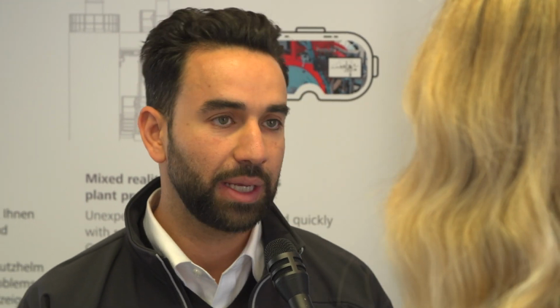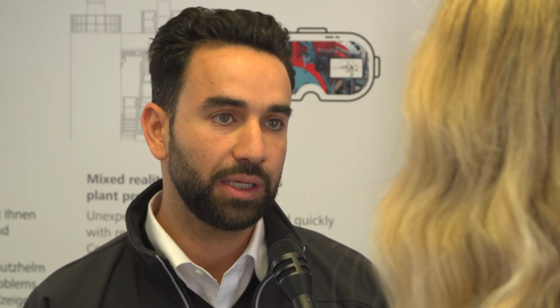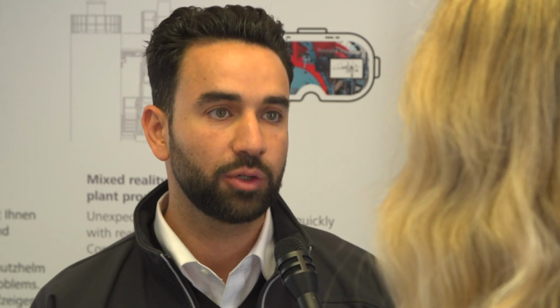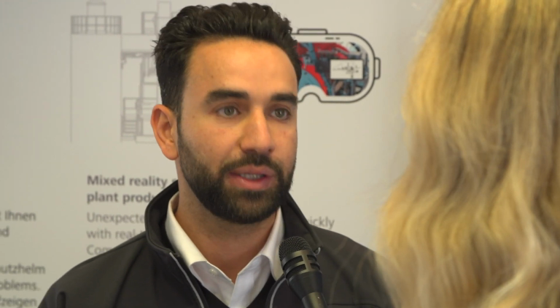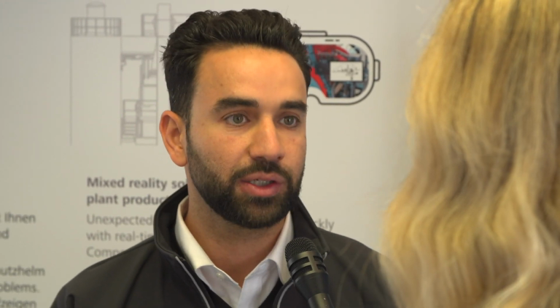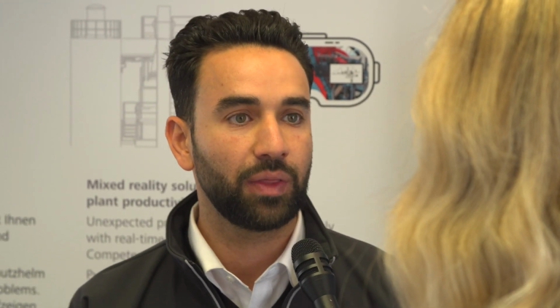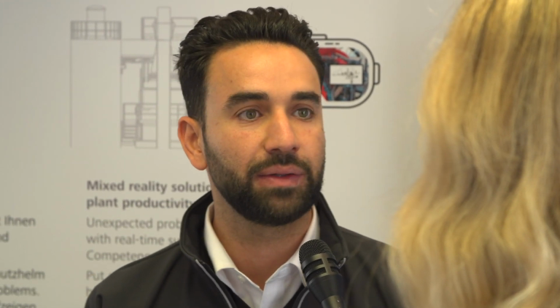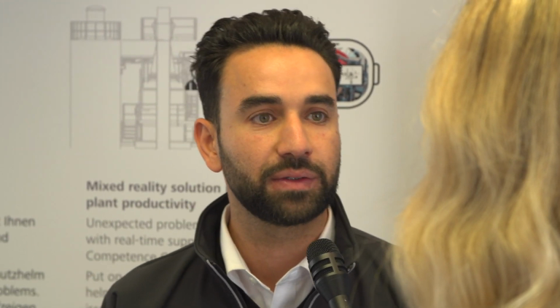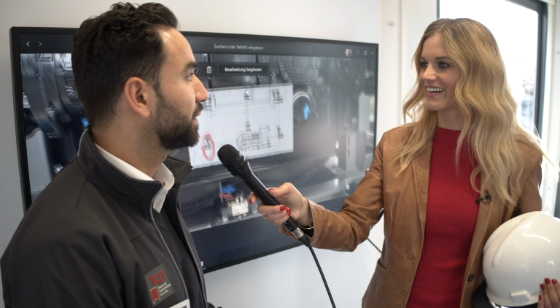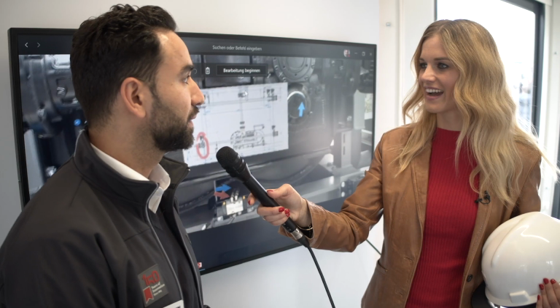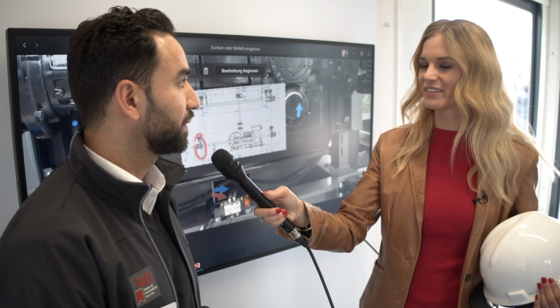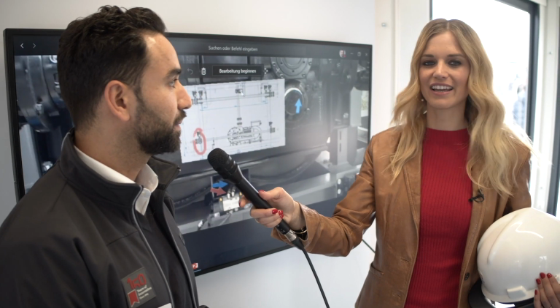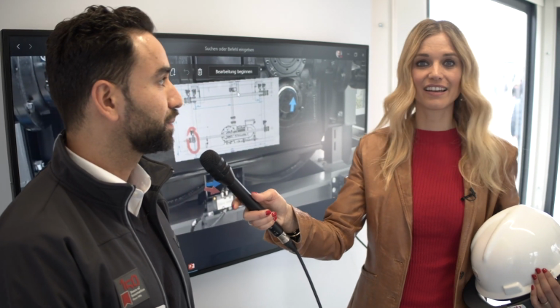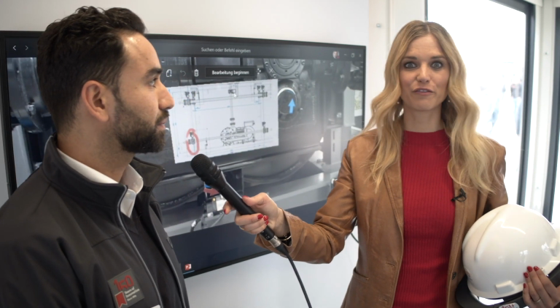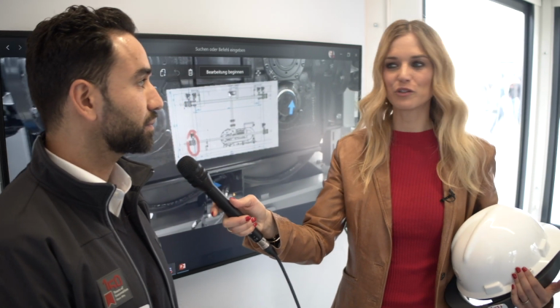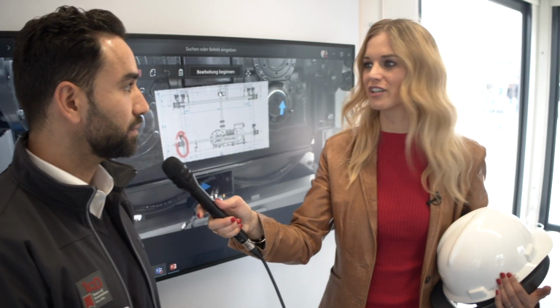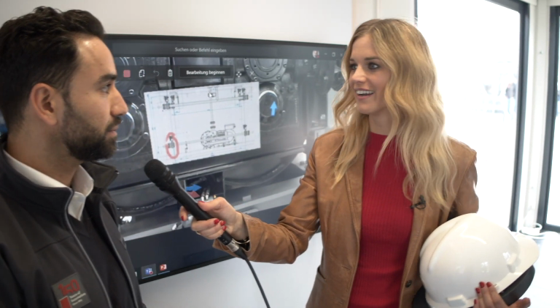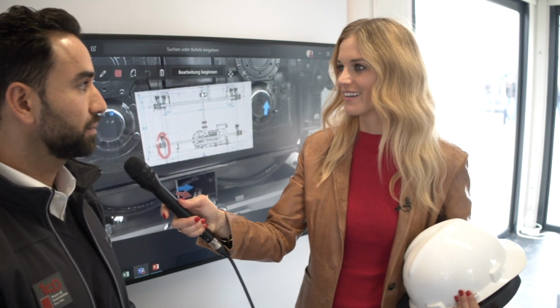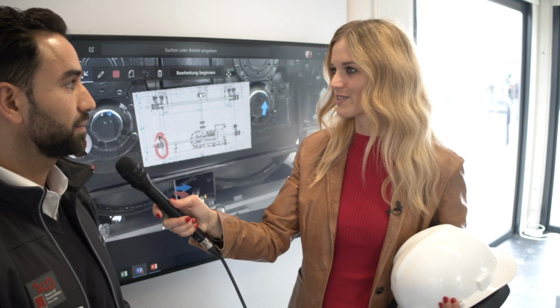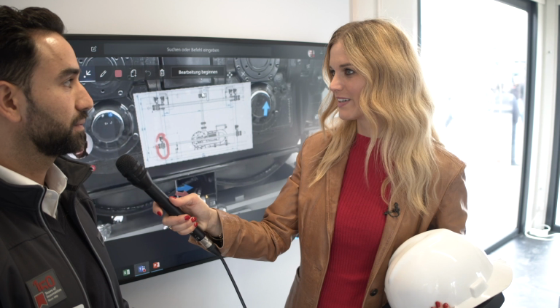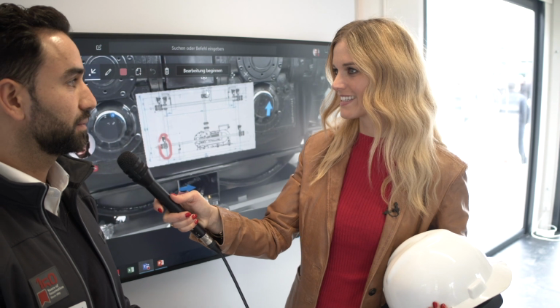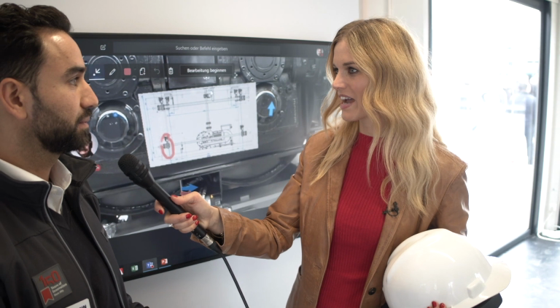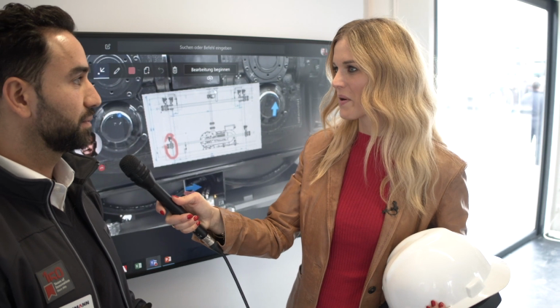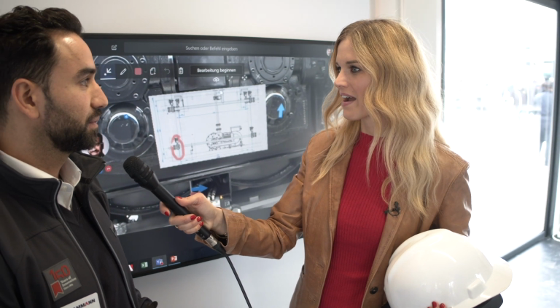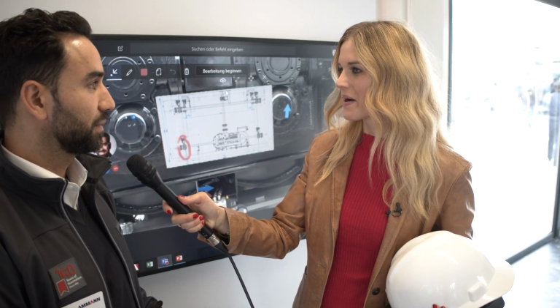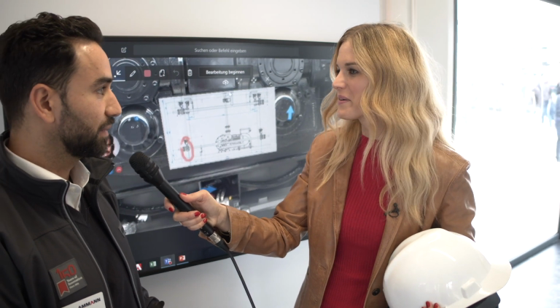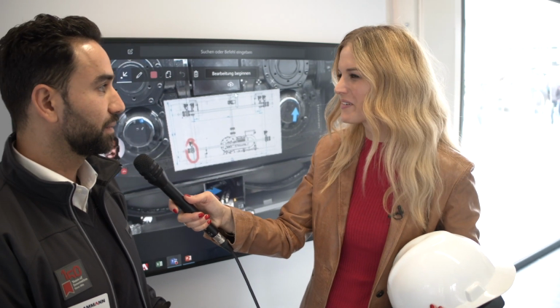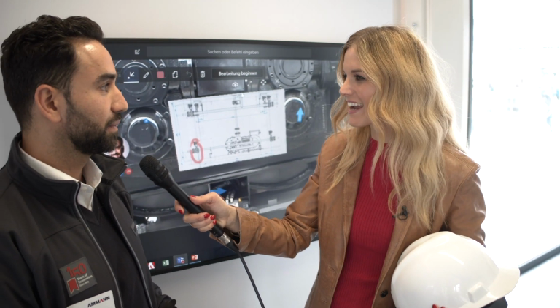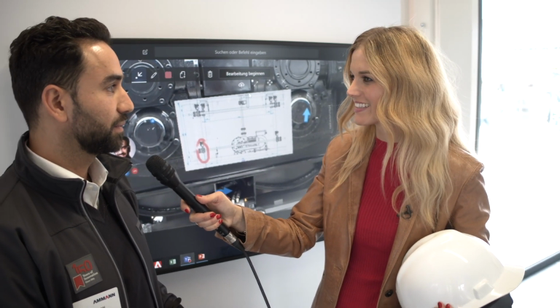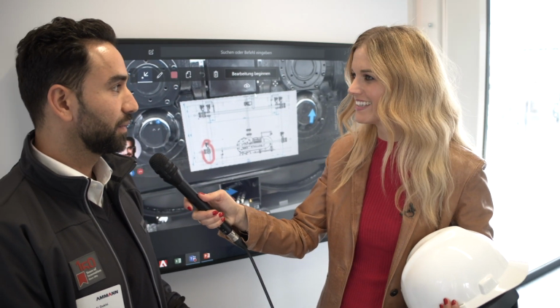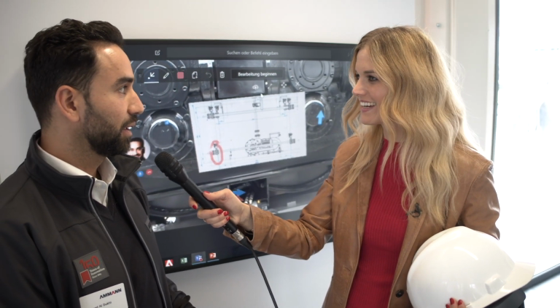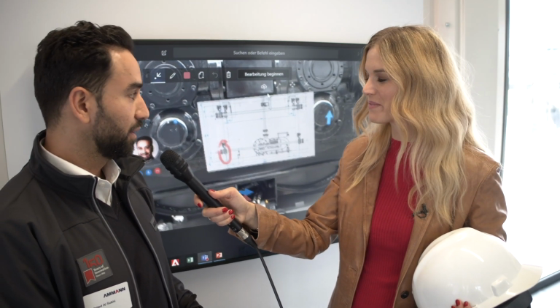Everything can be recorded, so the client doesn't need to make any documentation at the end. The future starts now!